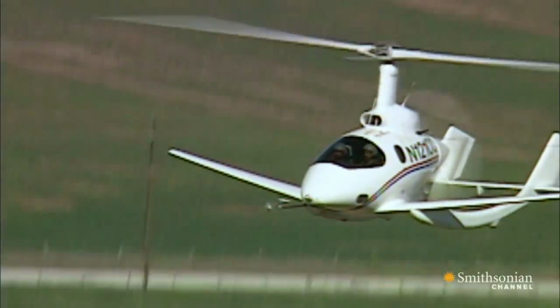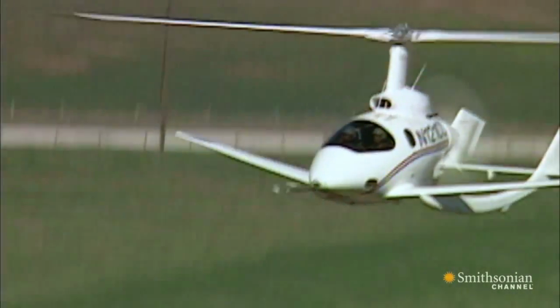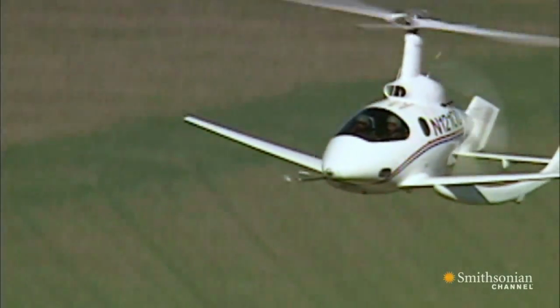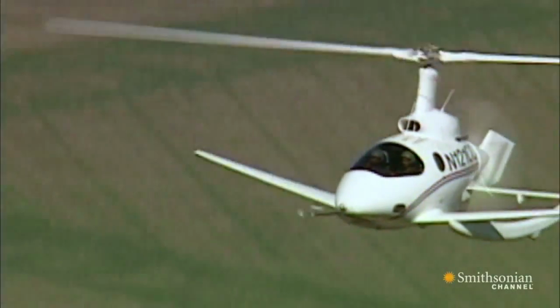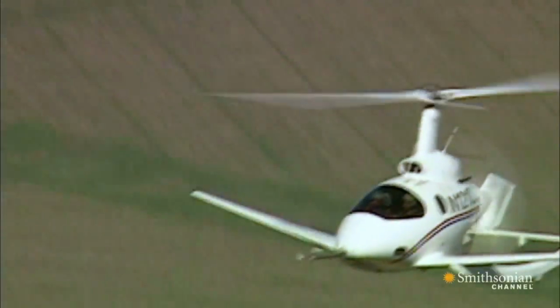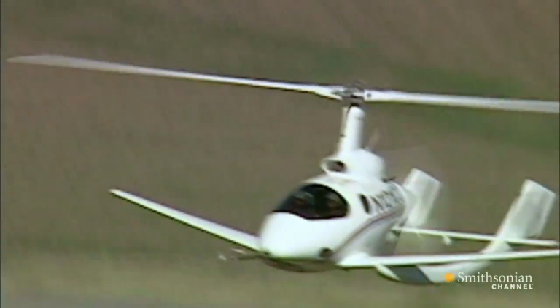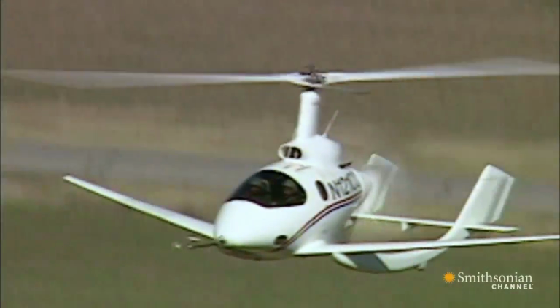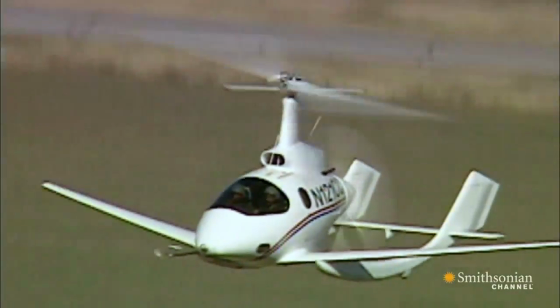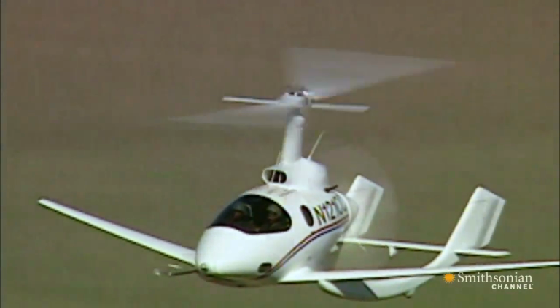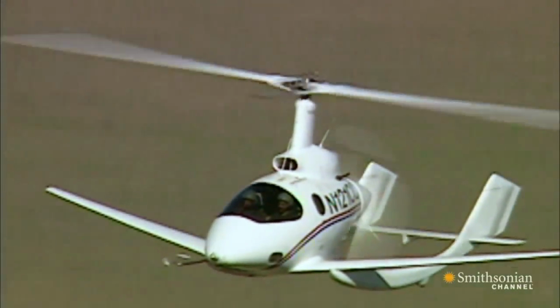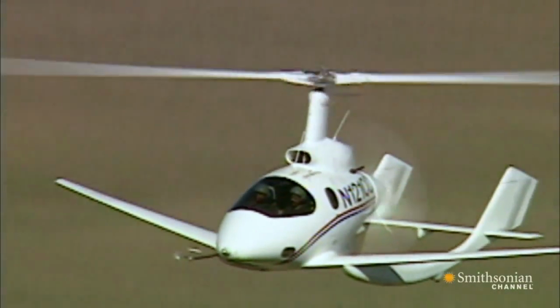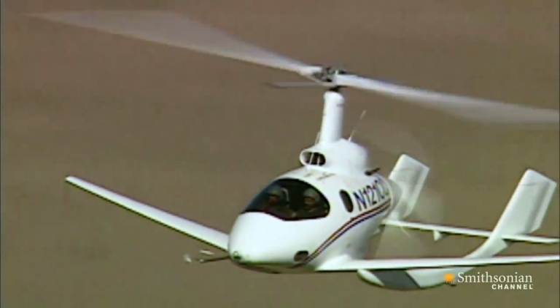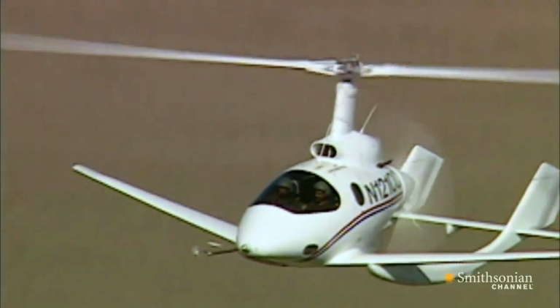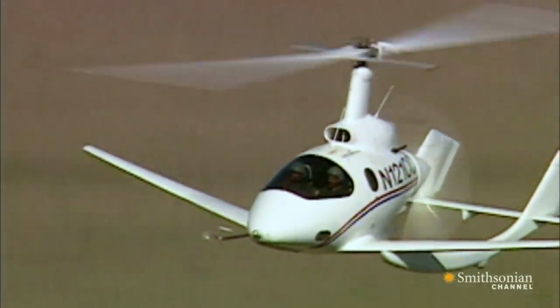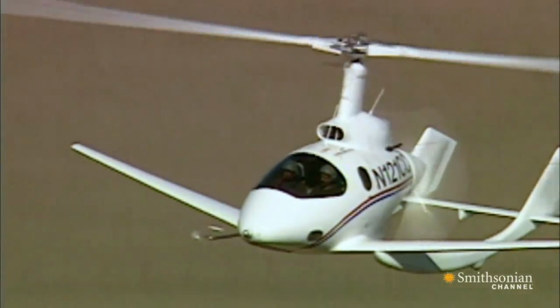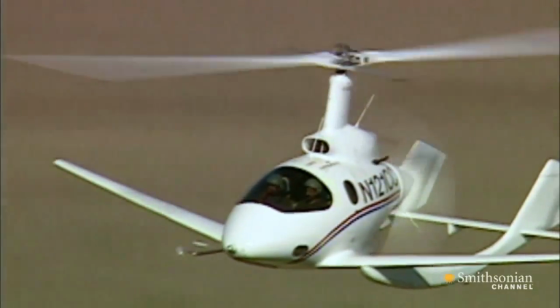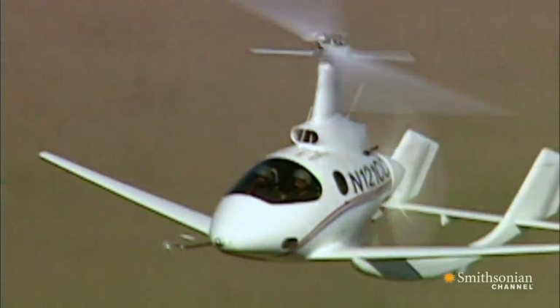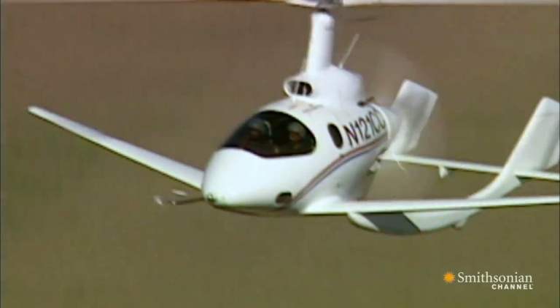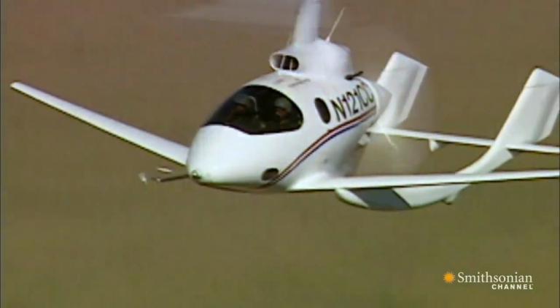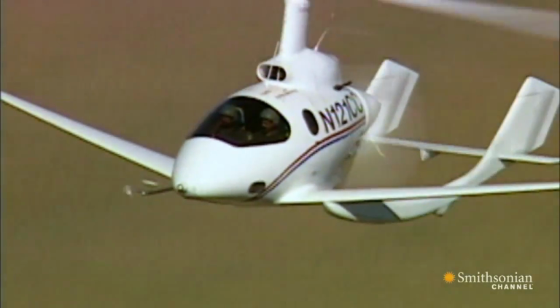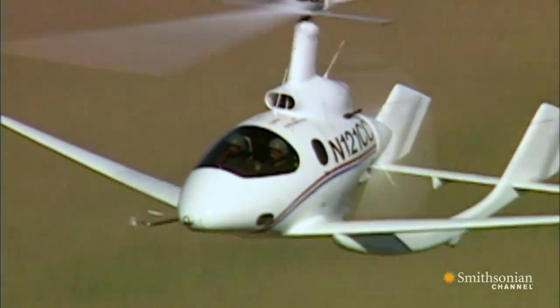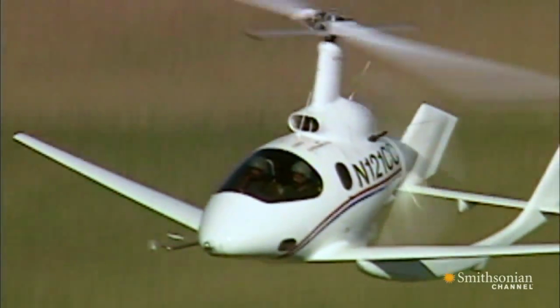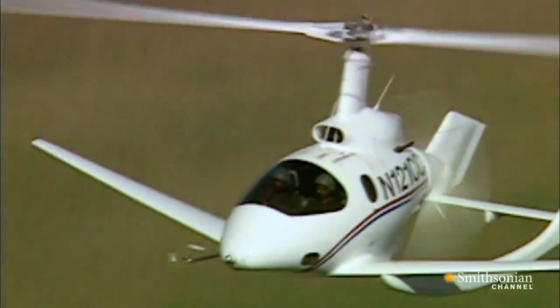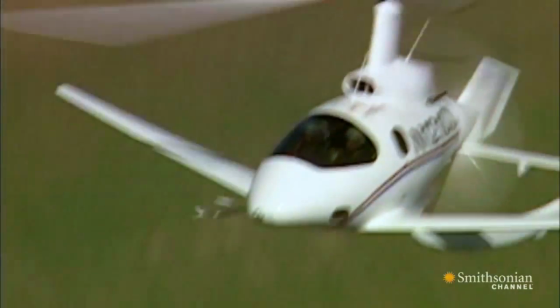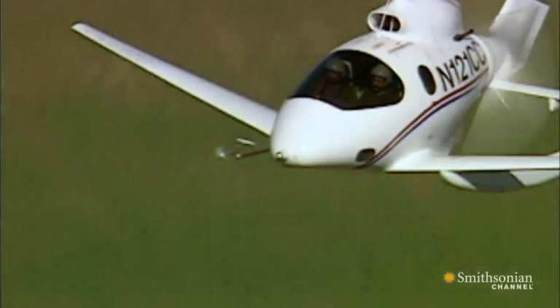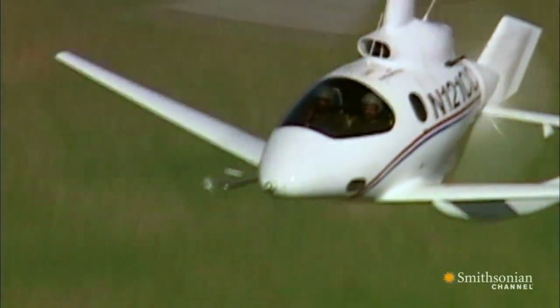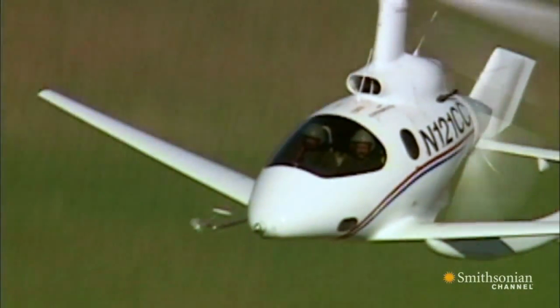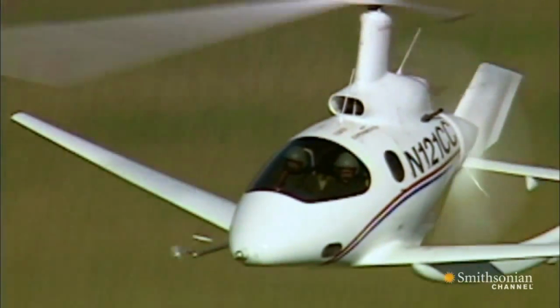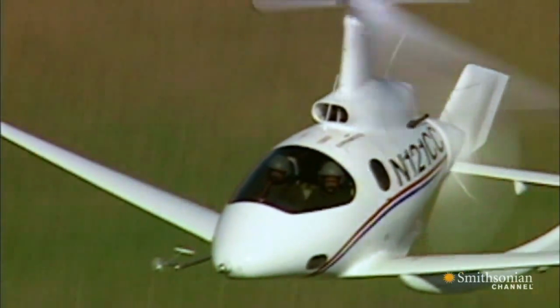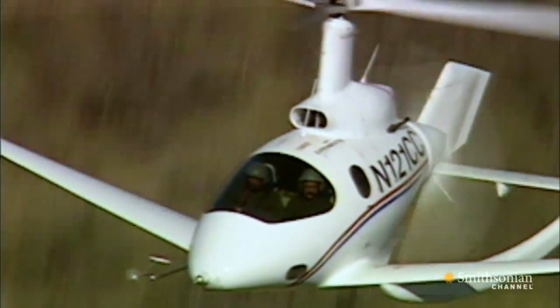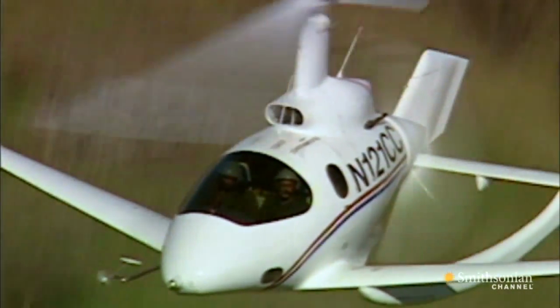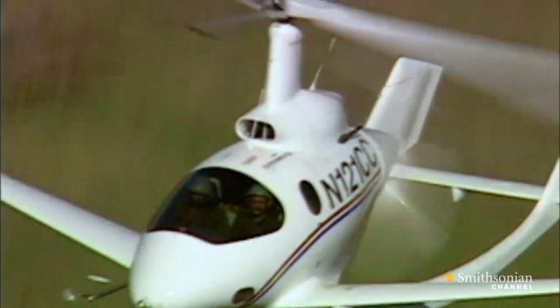Rotors, especially on gyroplanes, create enormous drag, which limits airspeed.